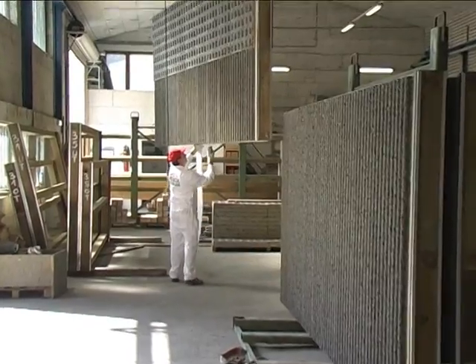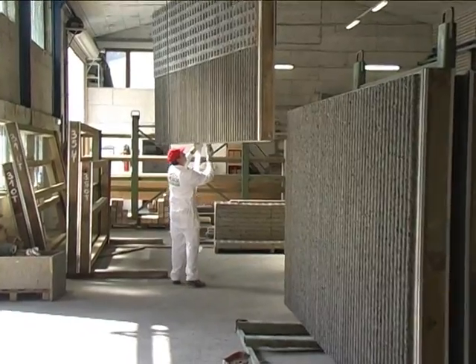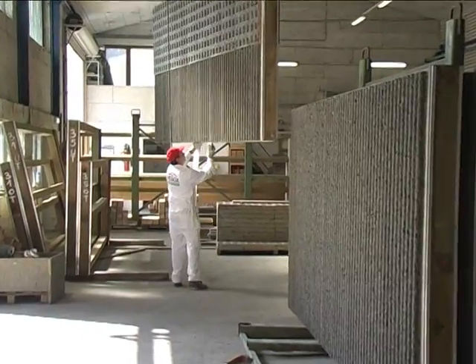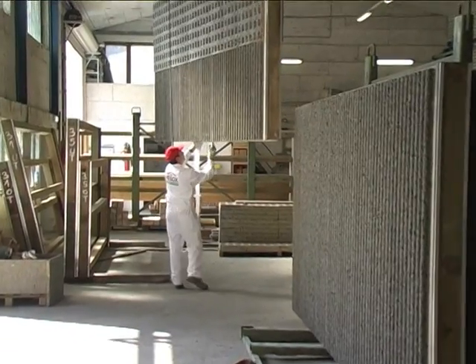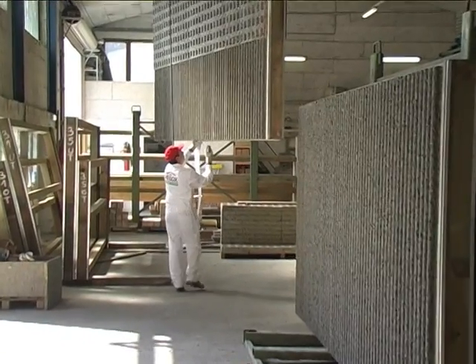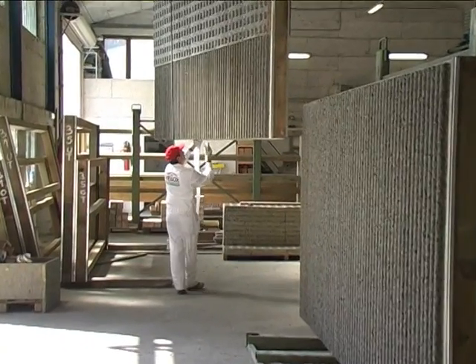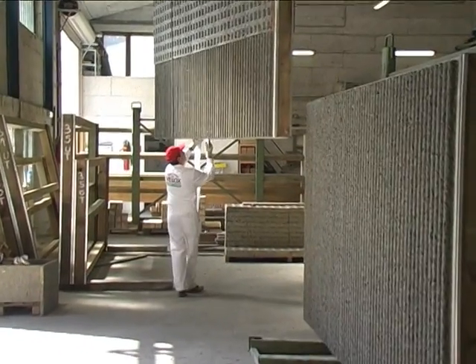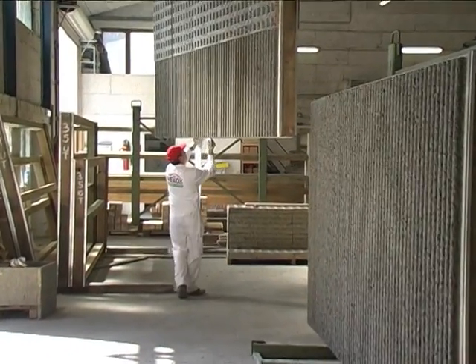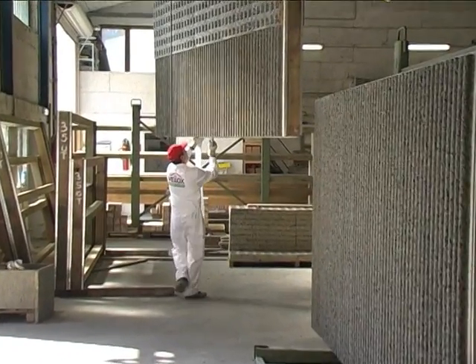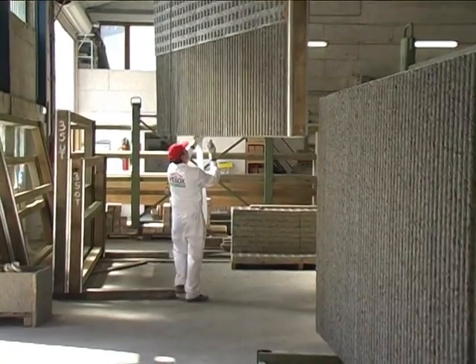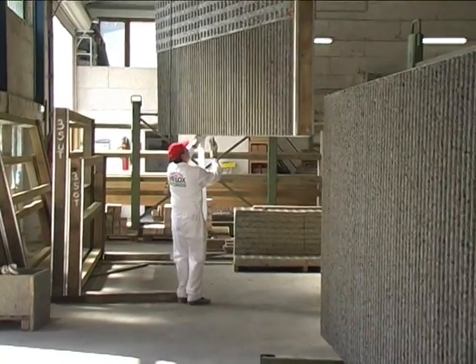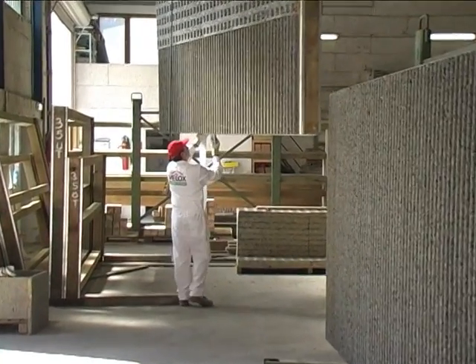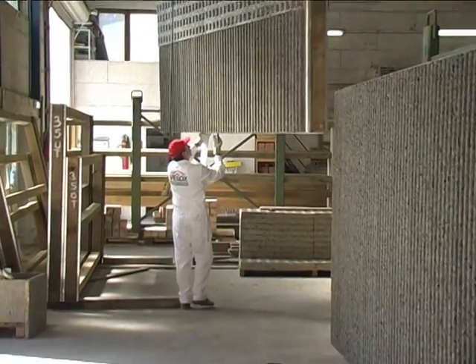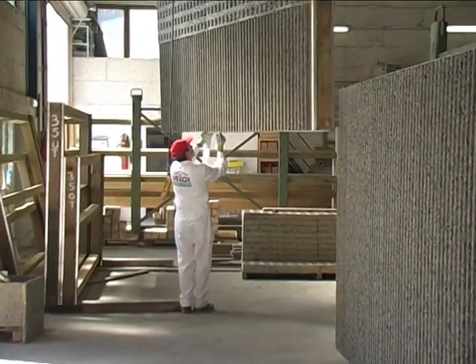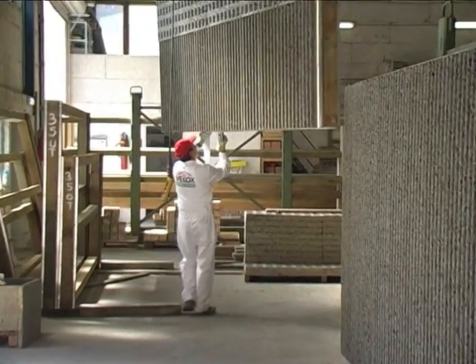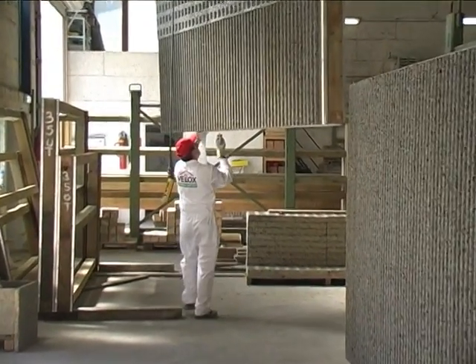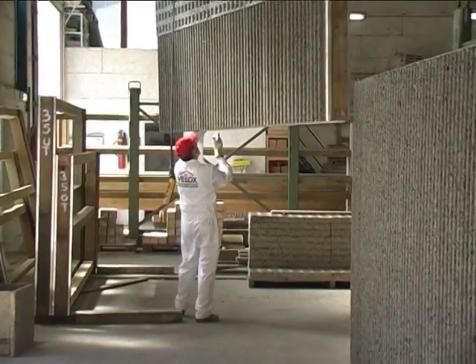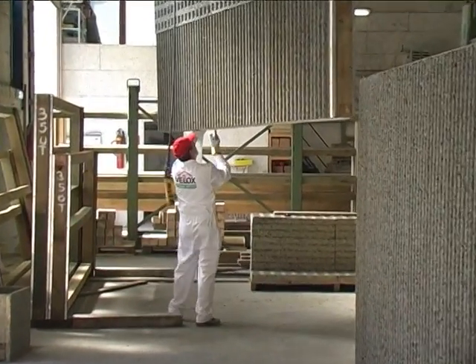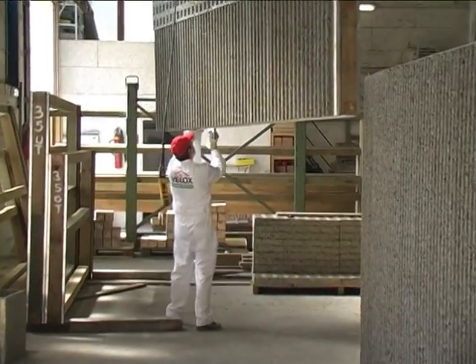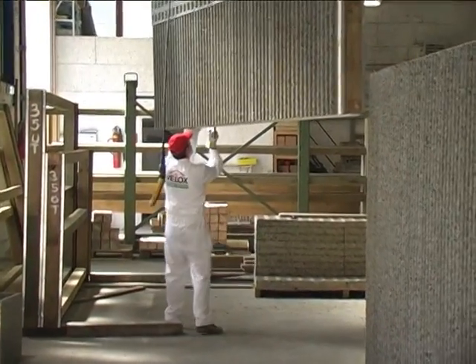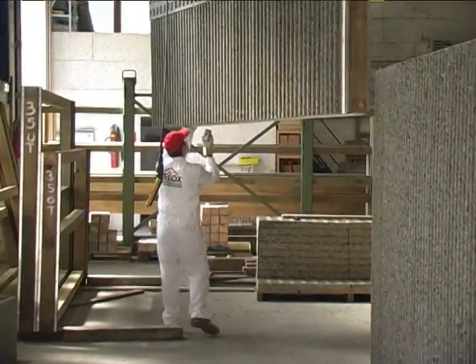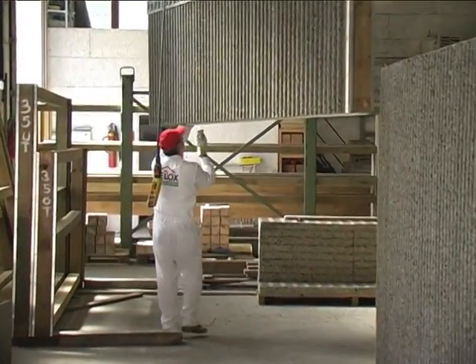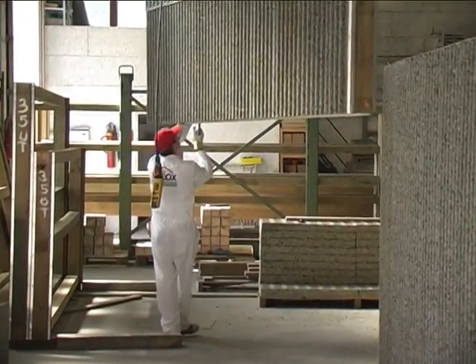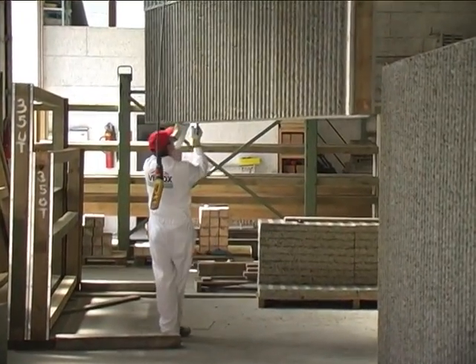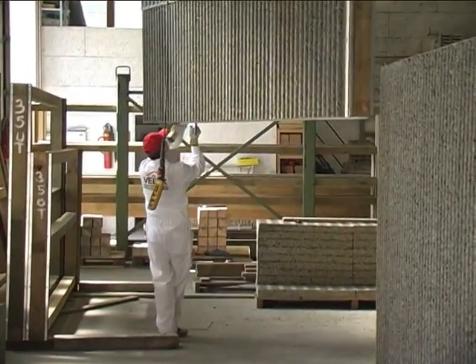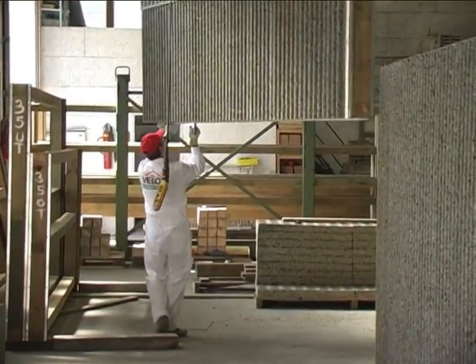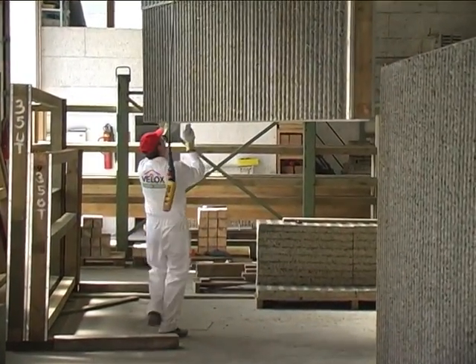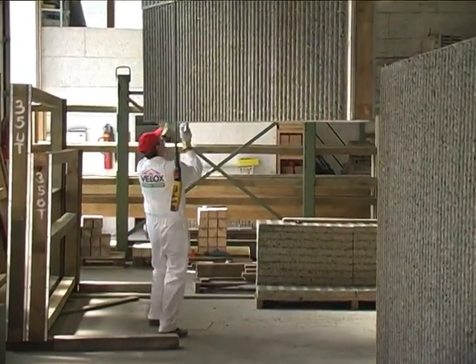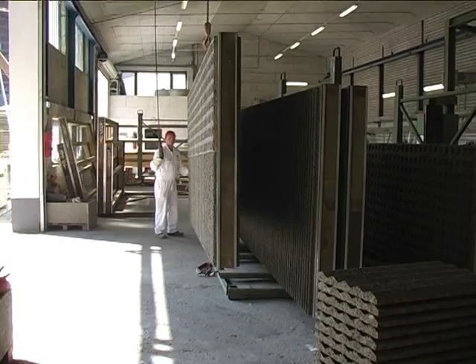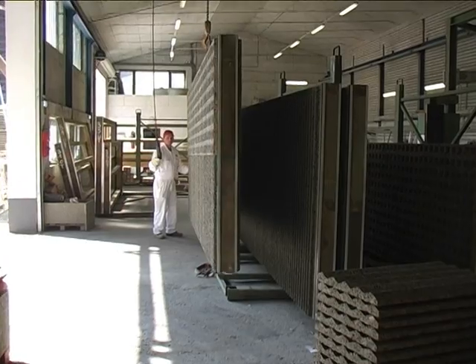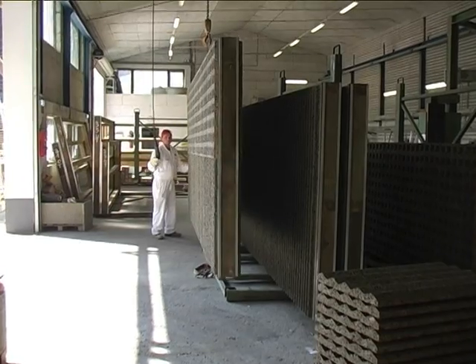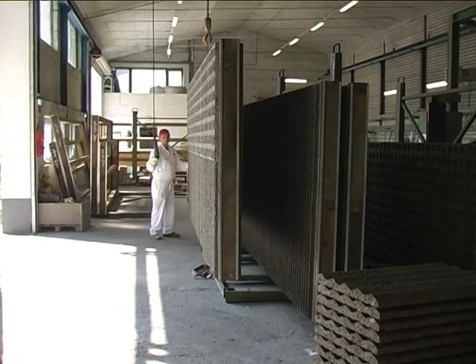In the final step, a foam band is applied to the panels, which are then prepared for shipping.